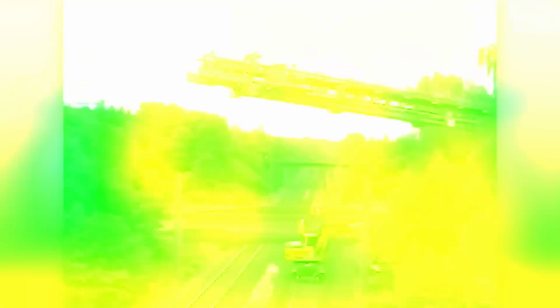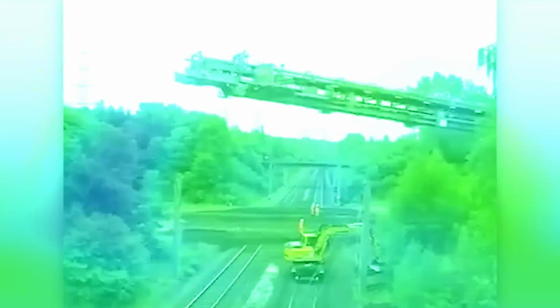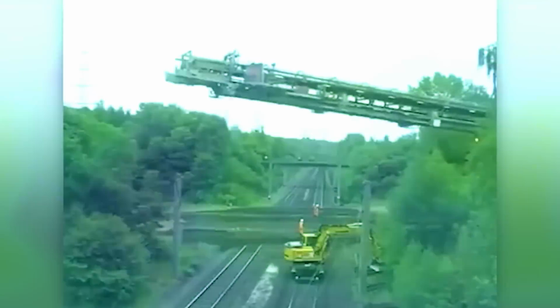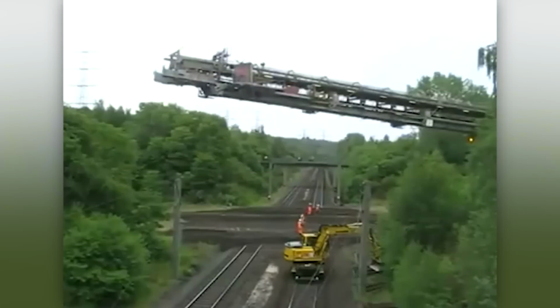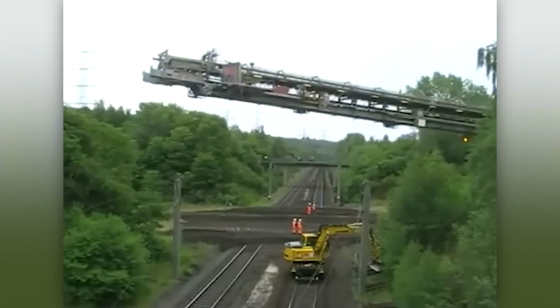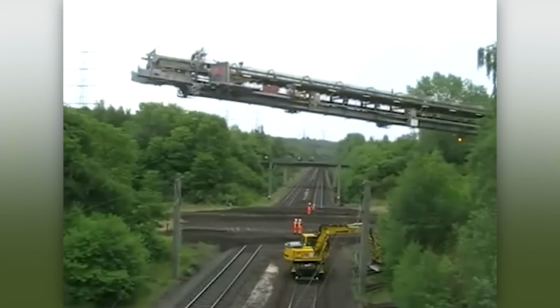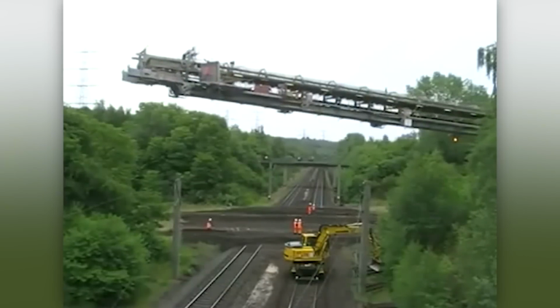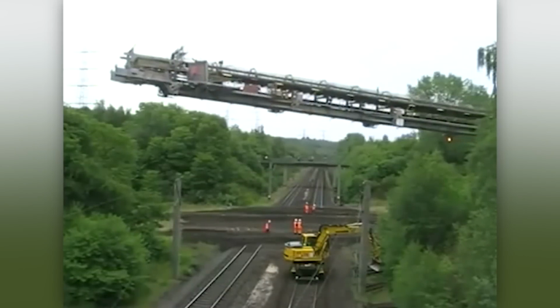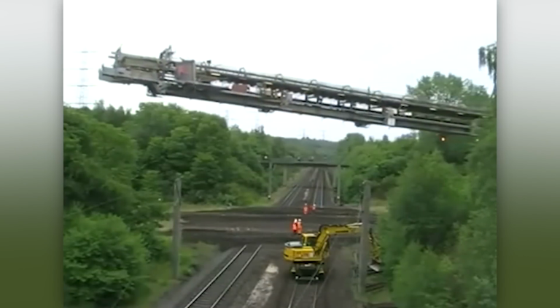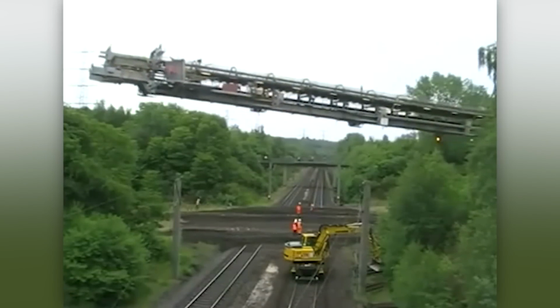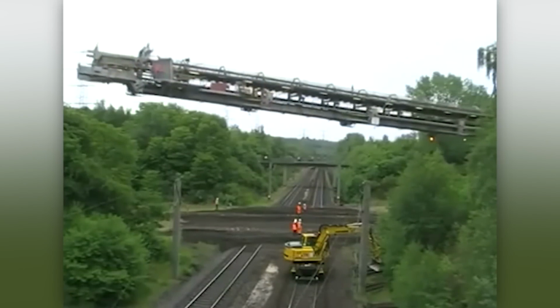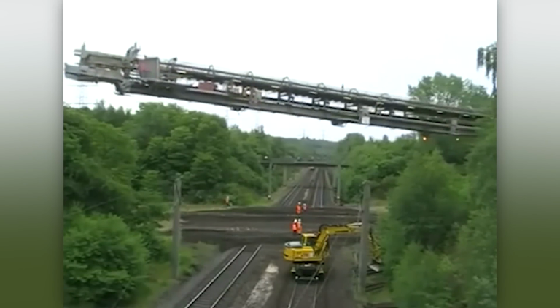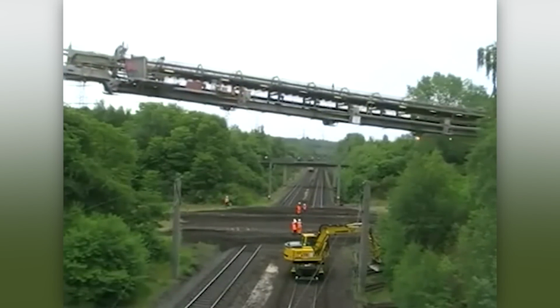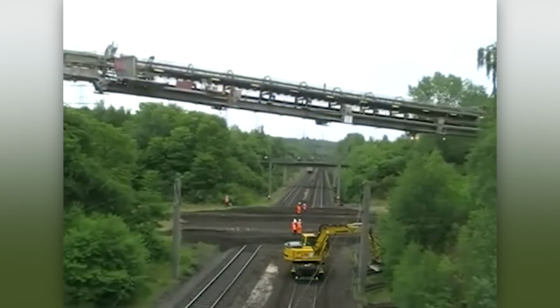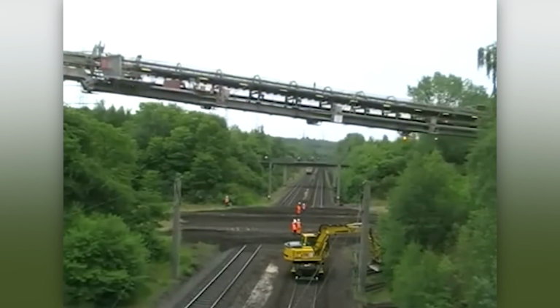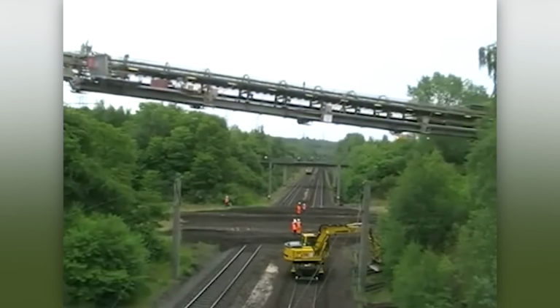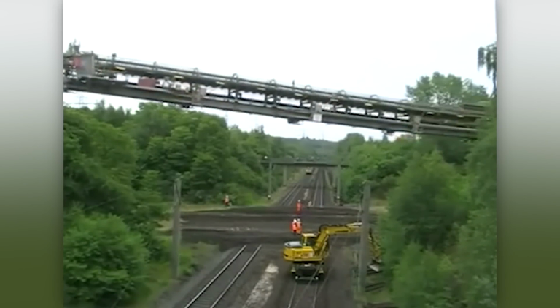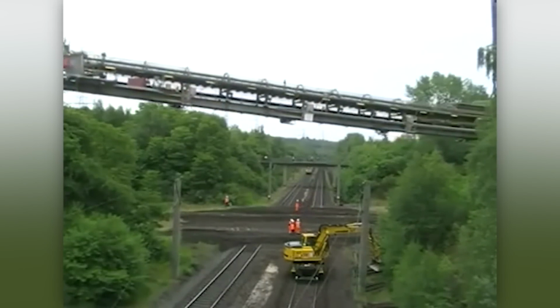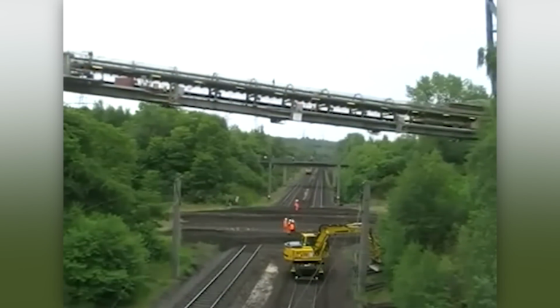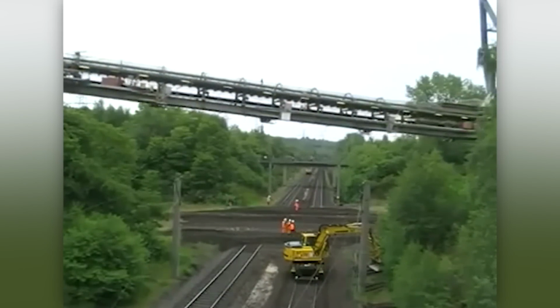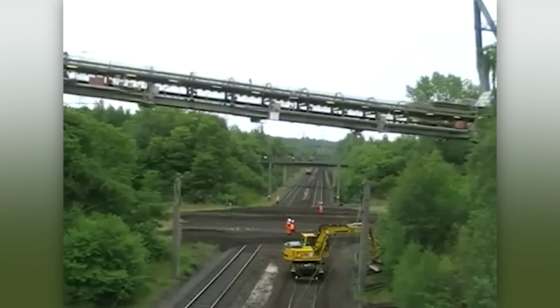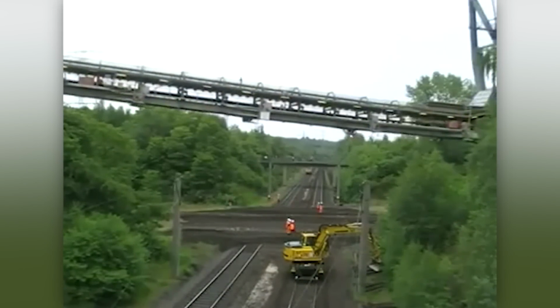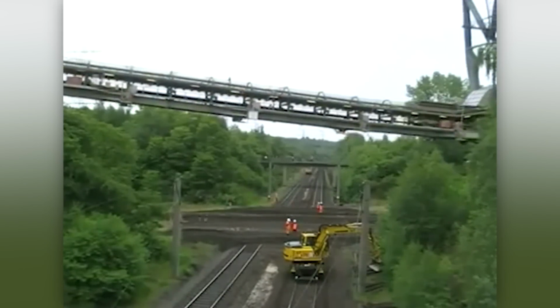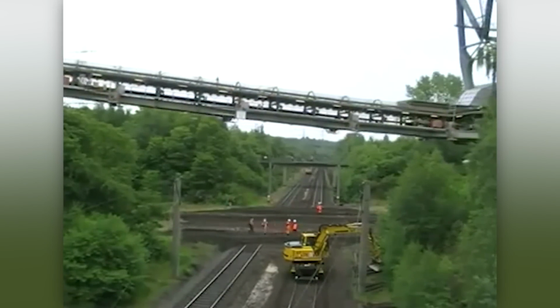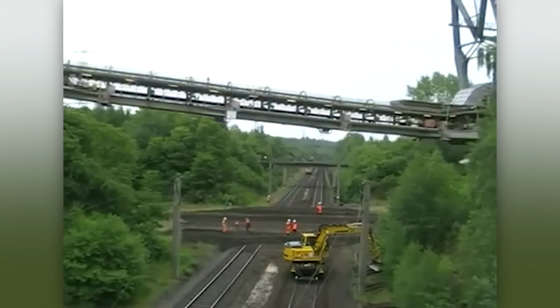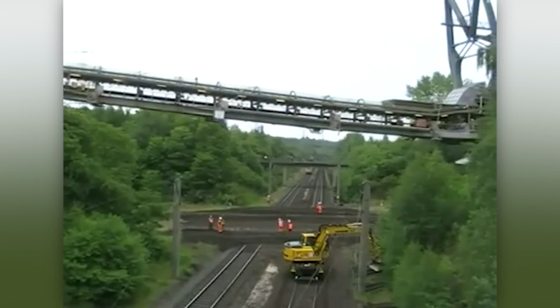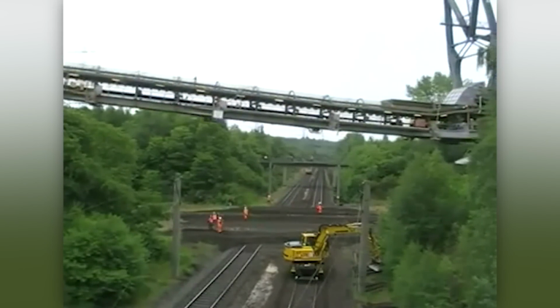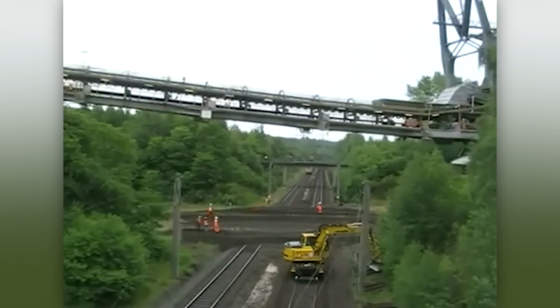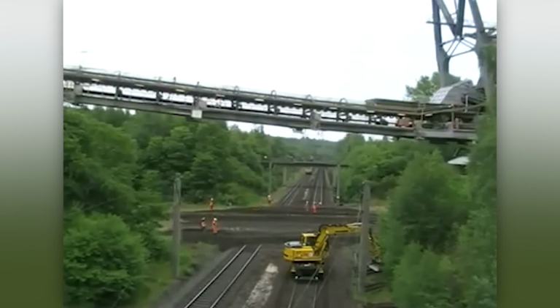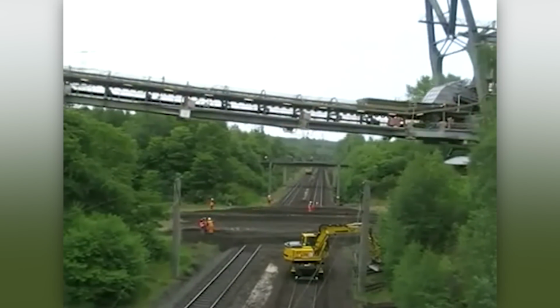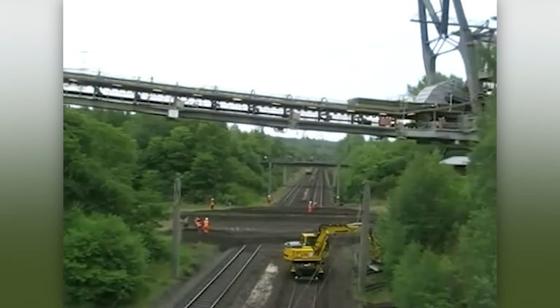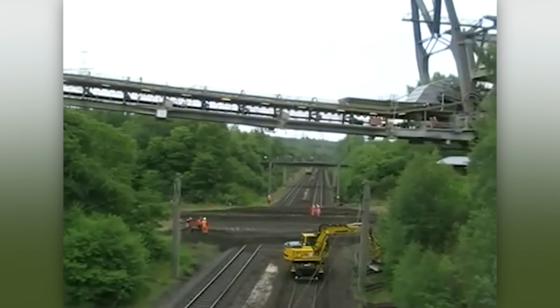This is the world's largest self-propelled unit, the Bagger 288 Bucket Wheel Excavator.